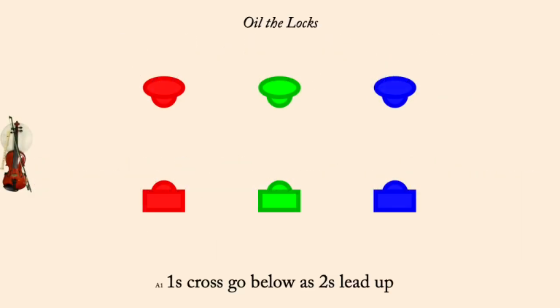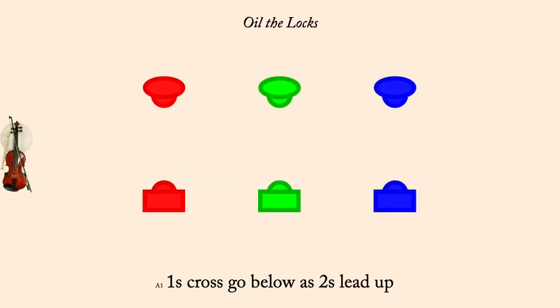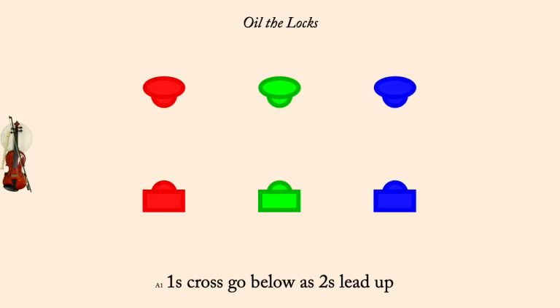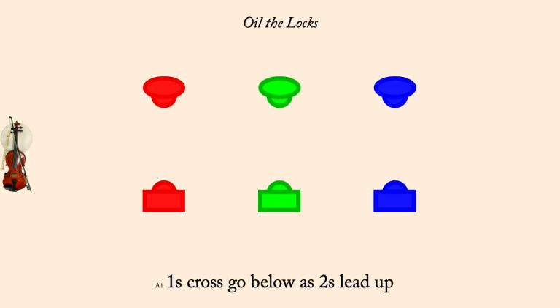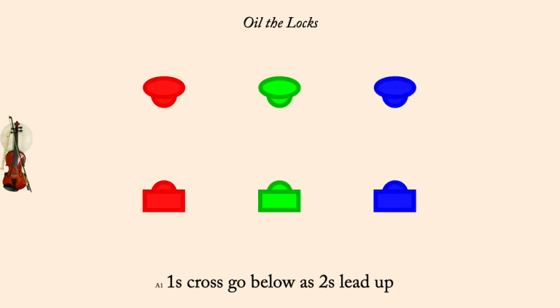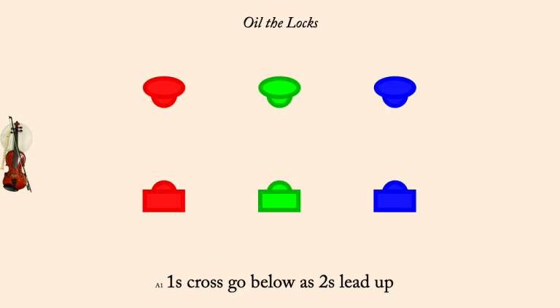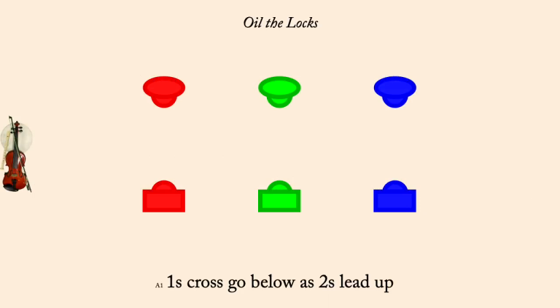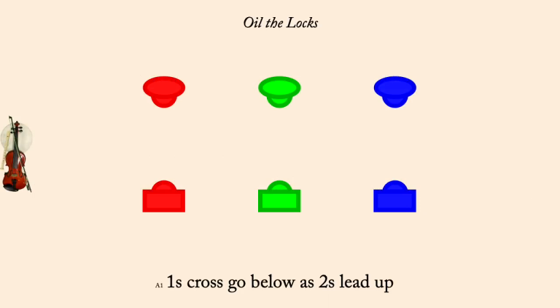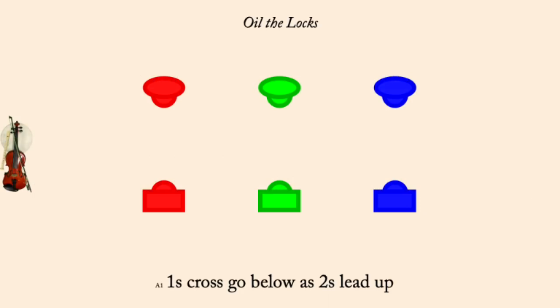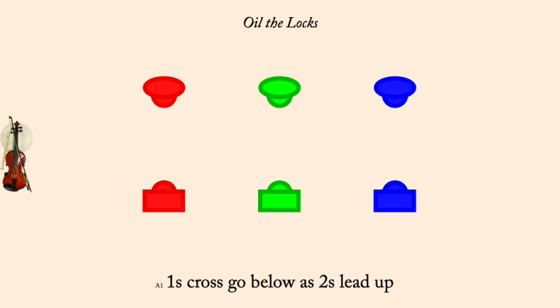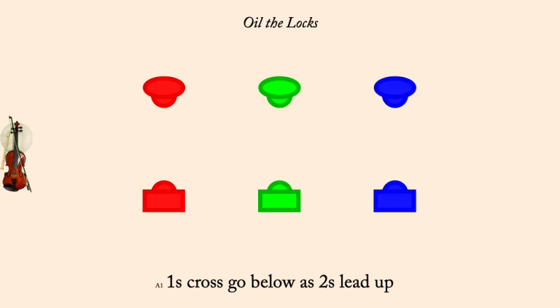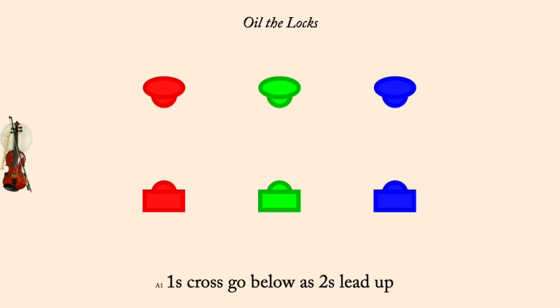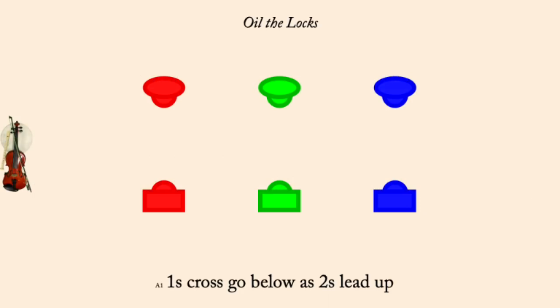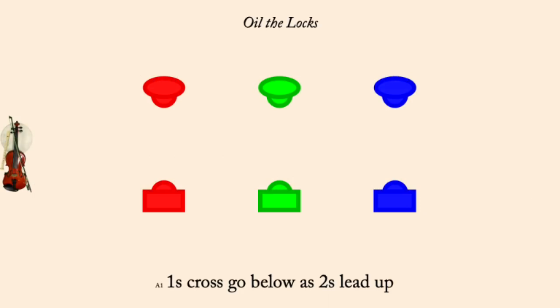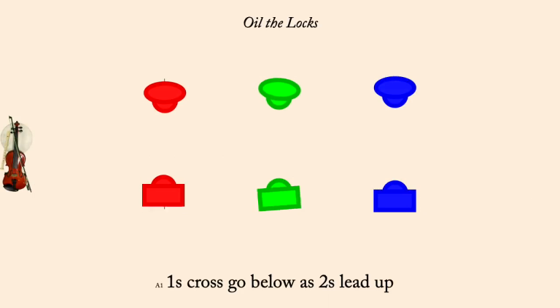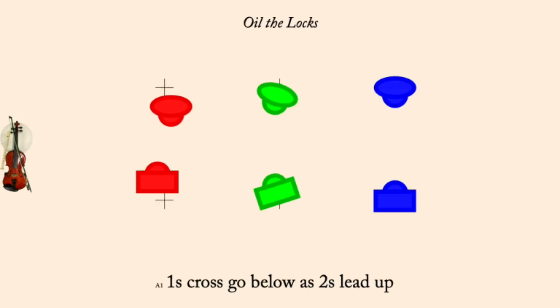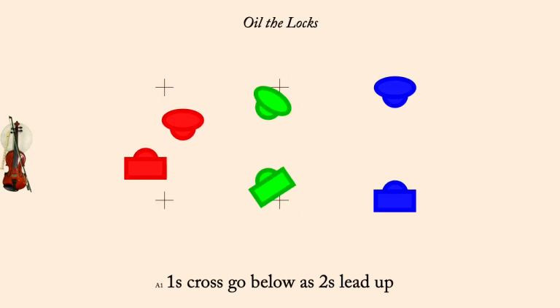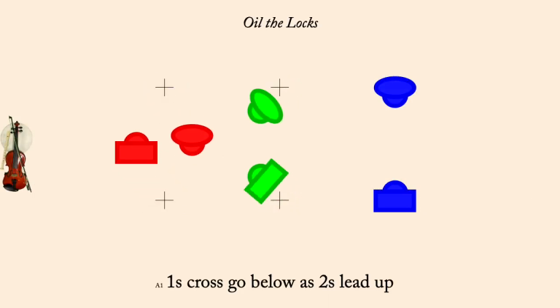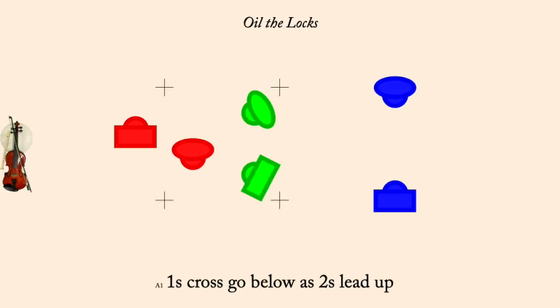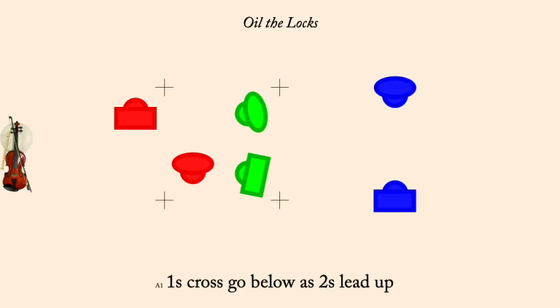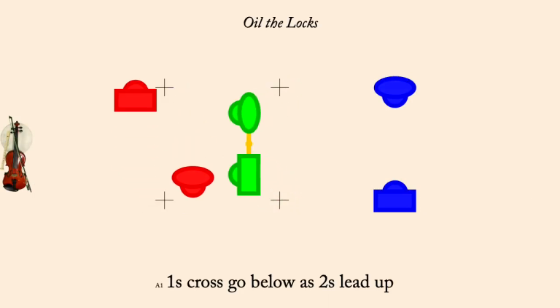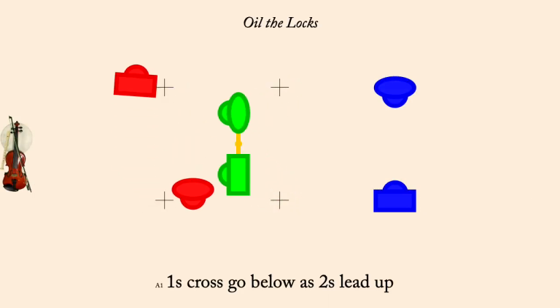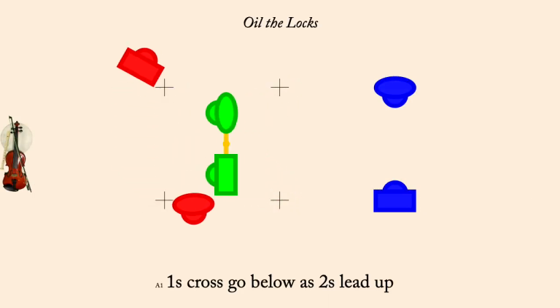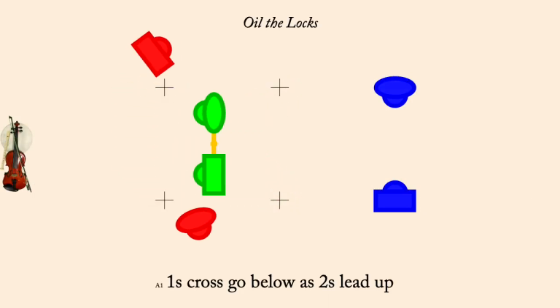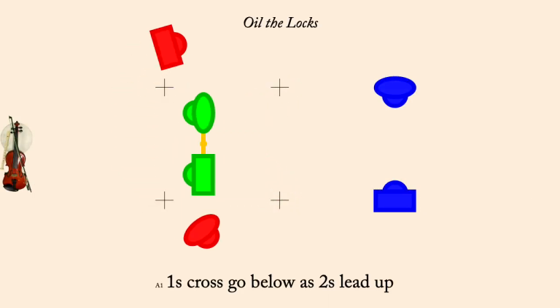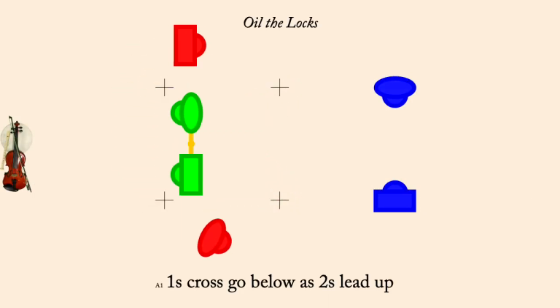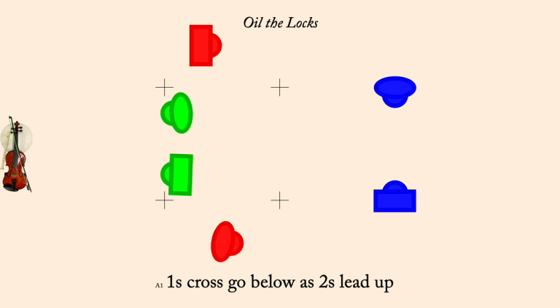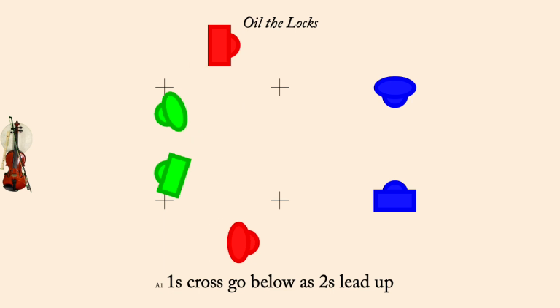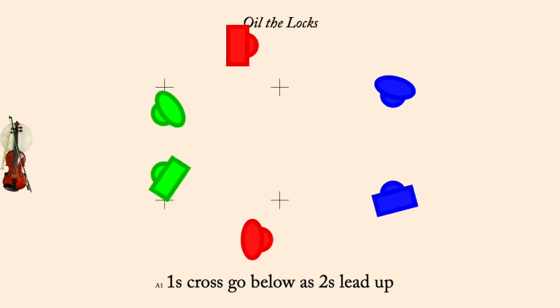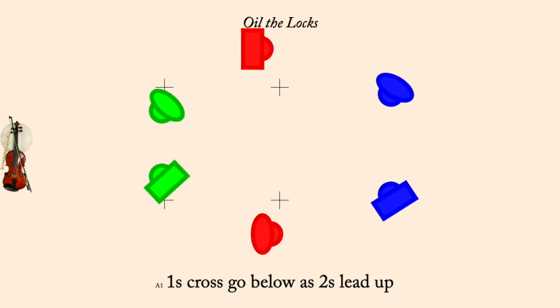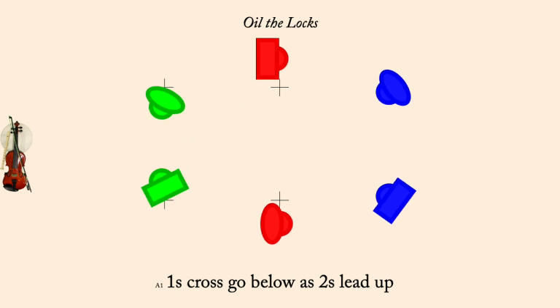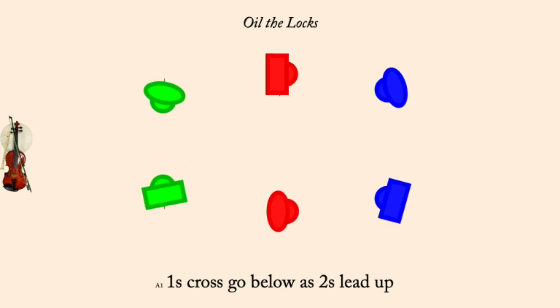Ones cross, go below, as twos lead up. Ones and threes, neighbor set.